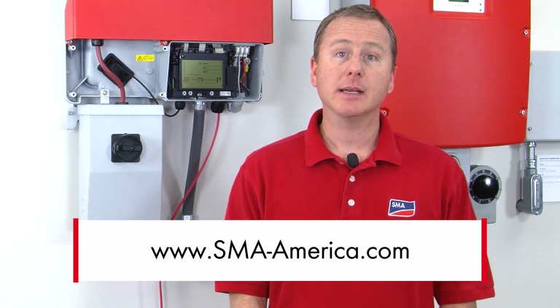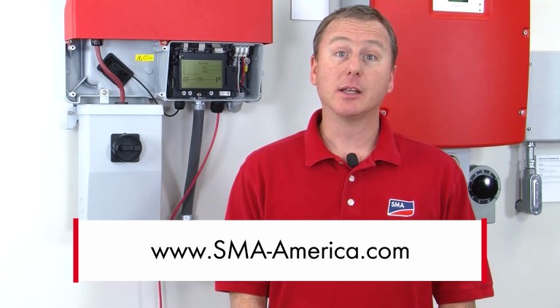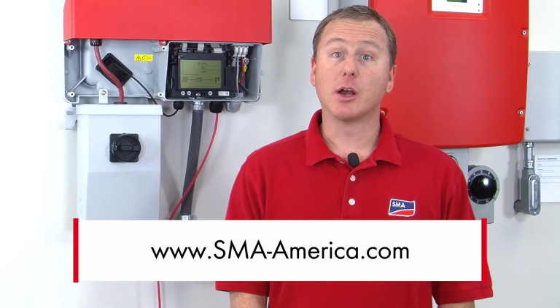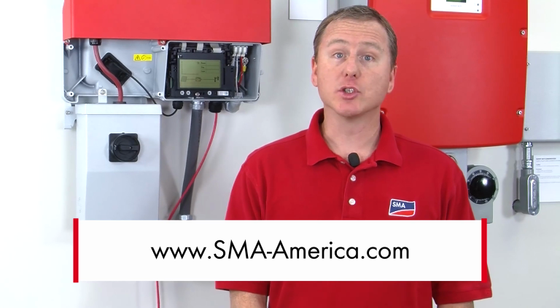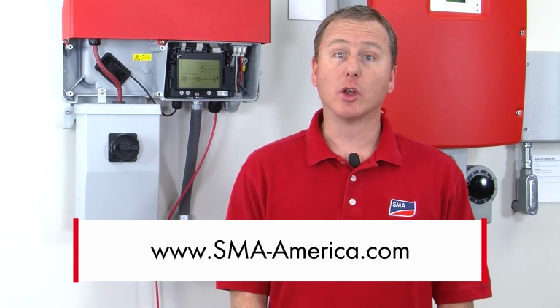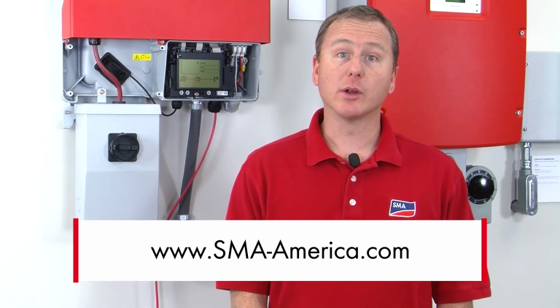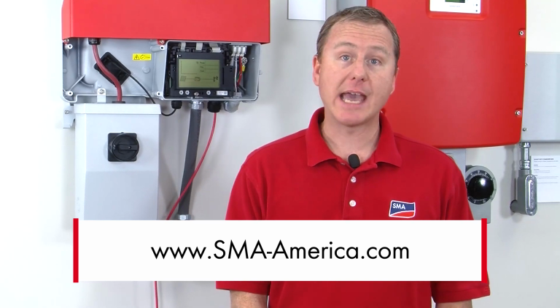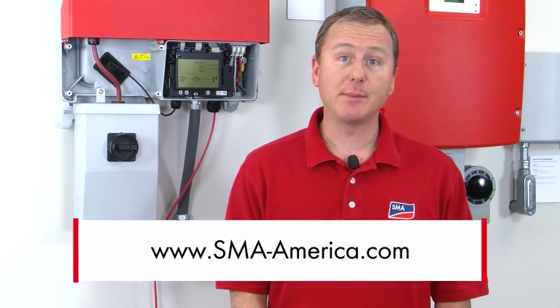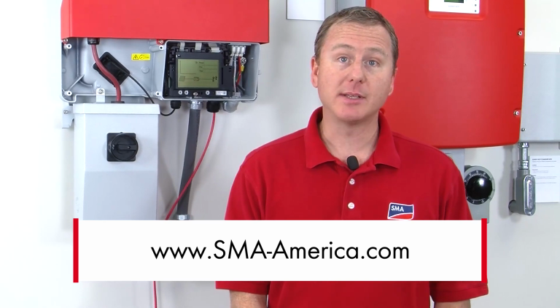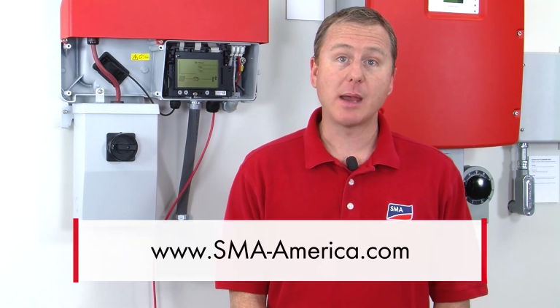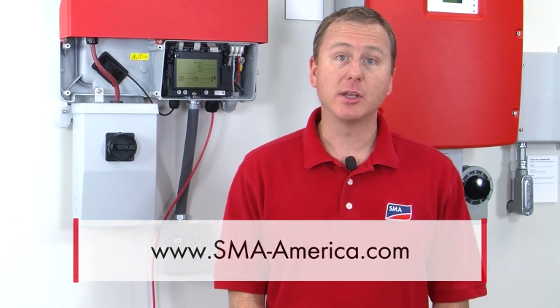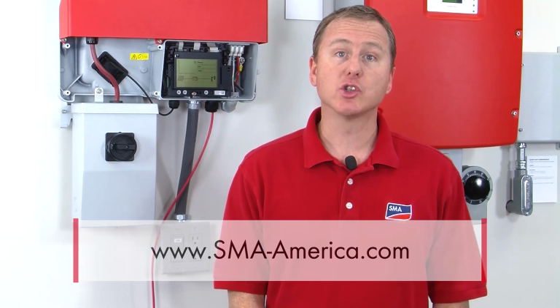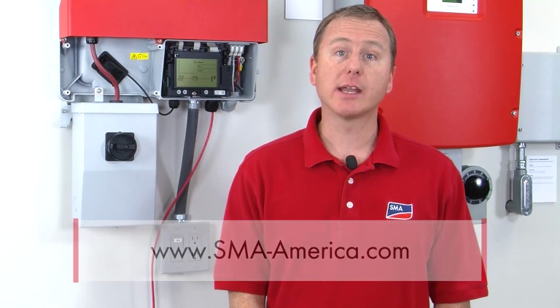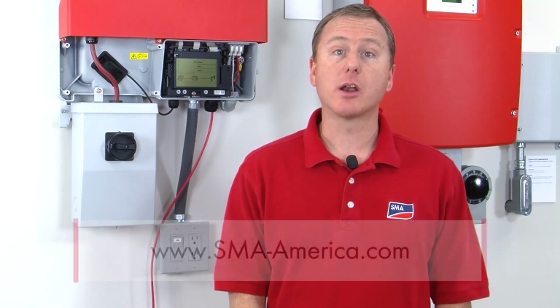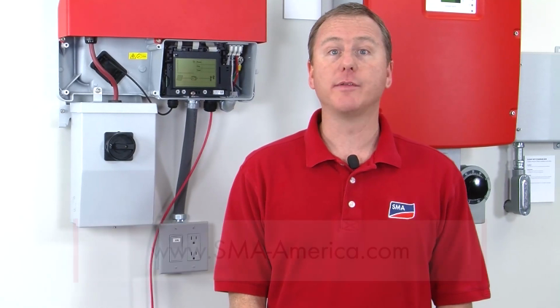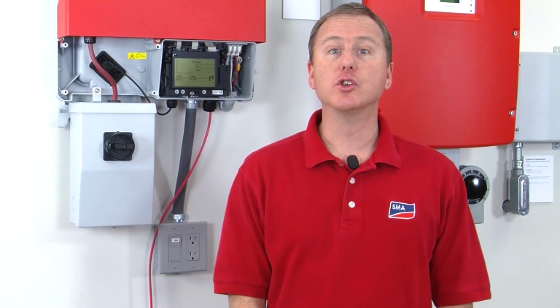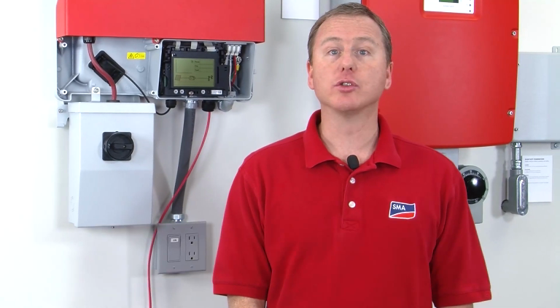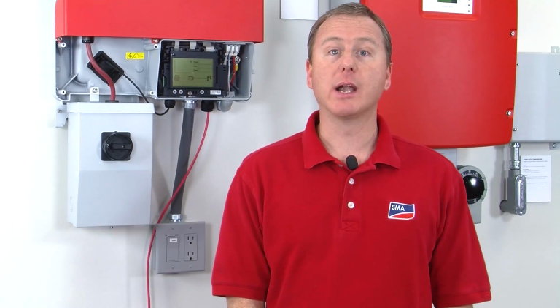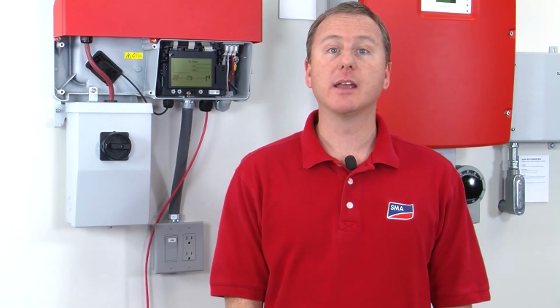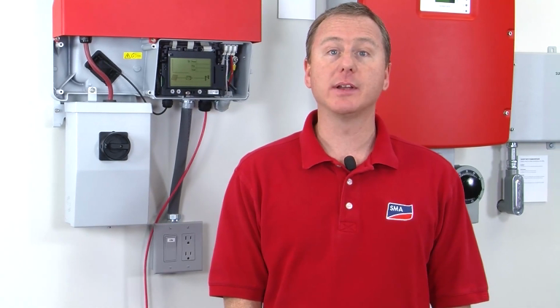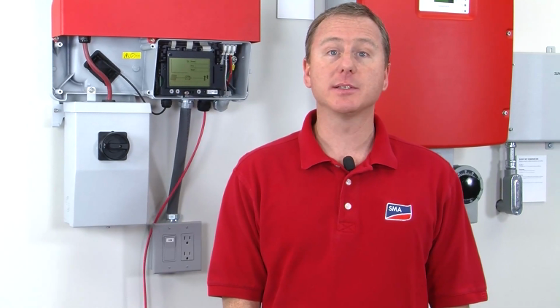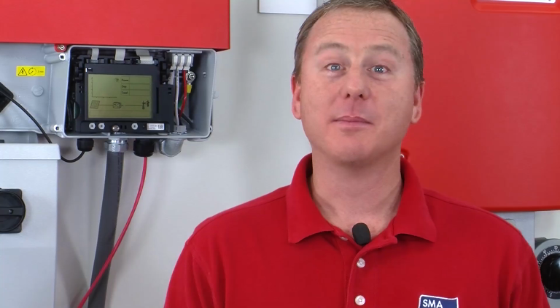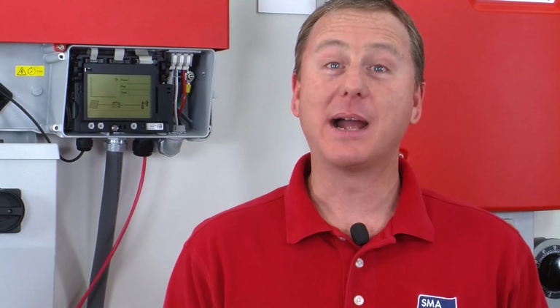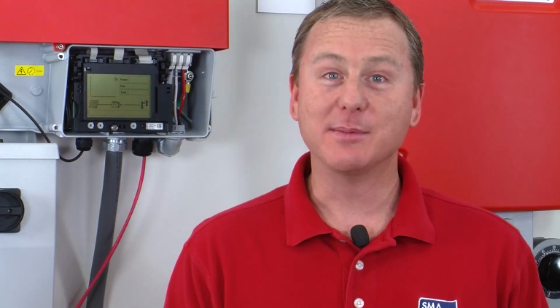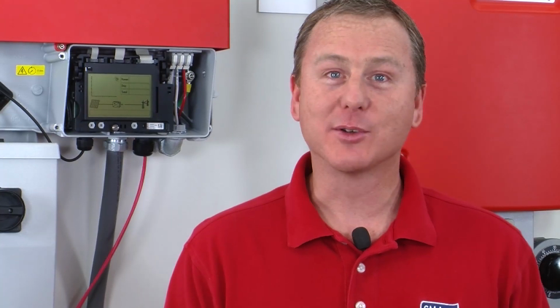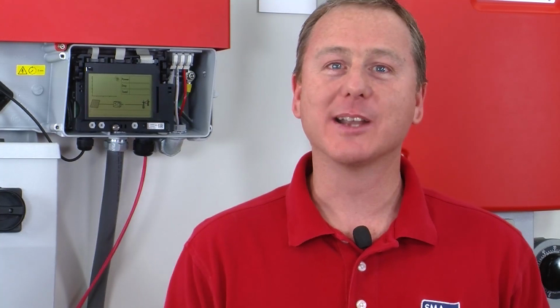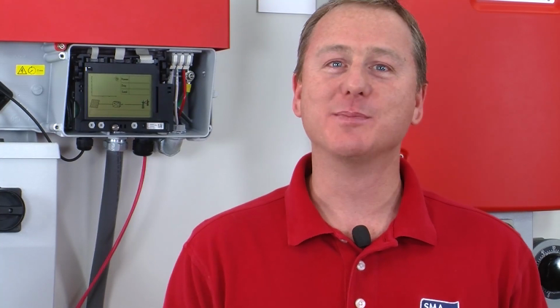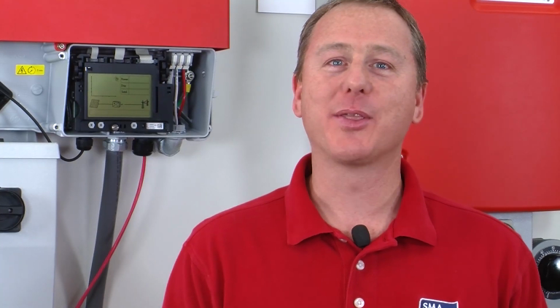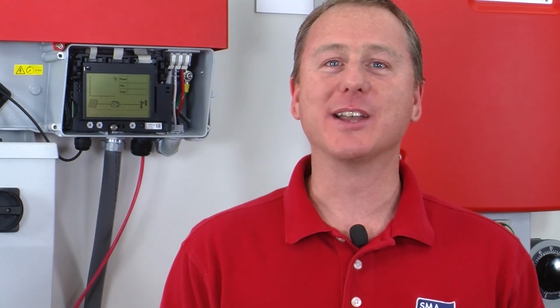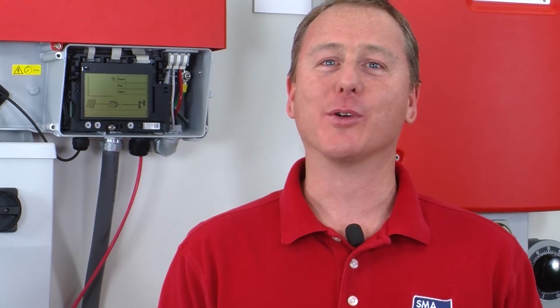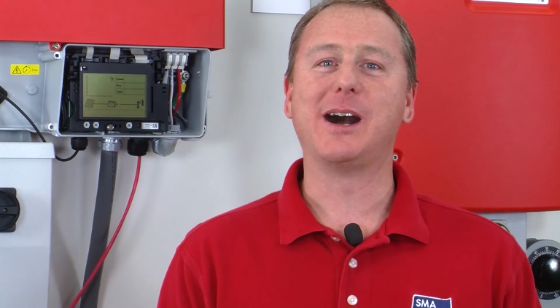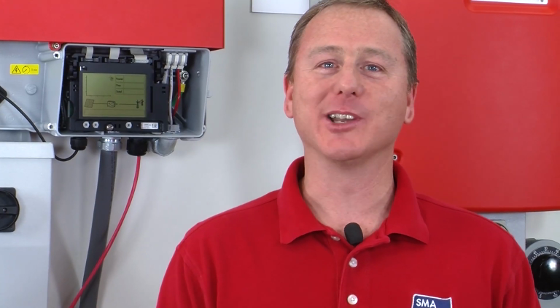My name is Greg Smith, thanks for watching.